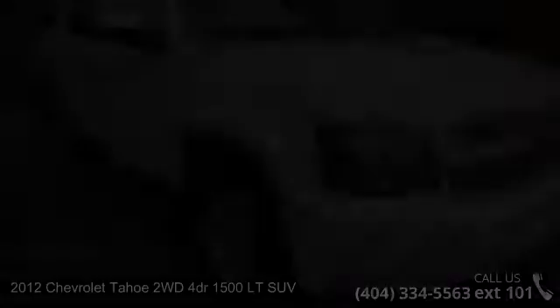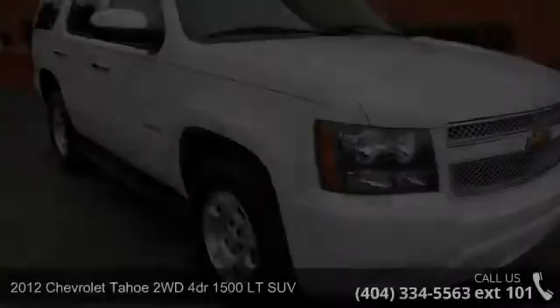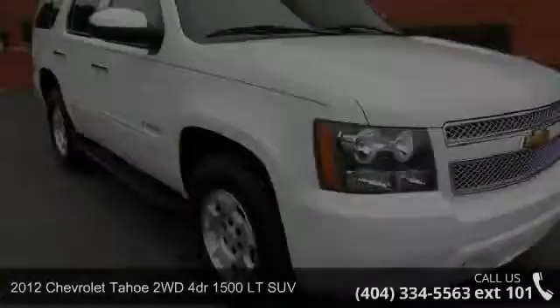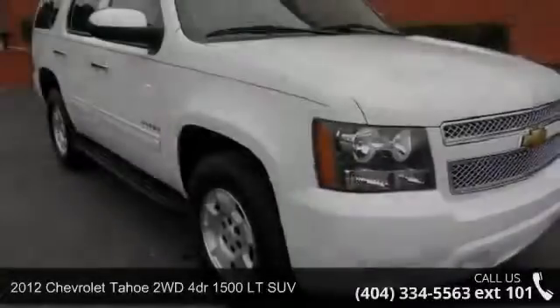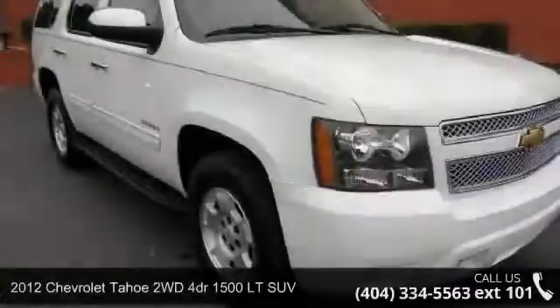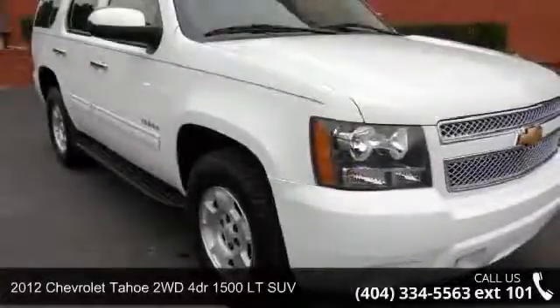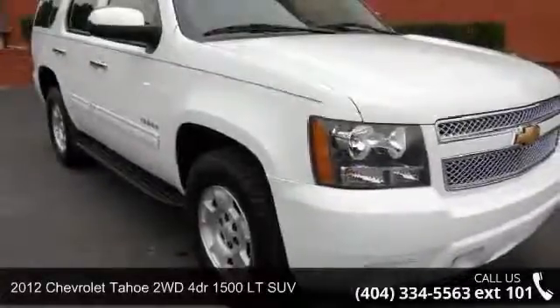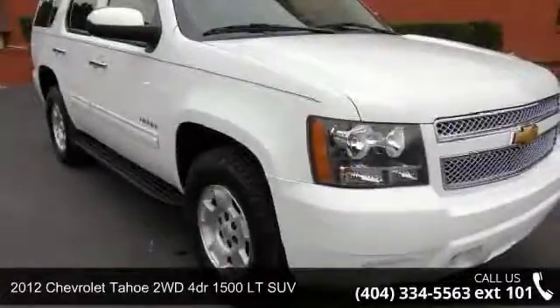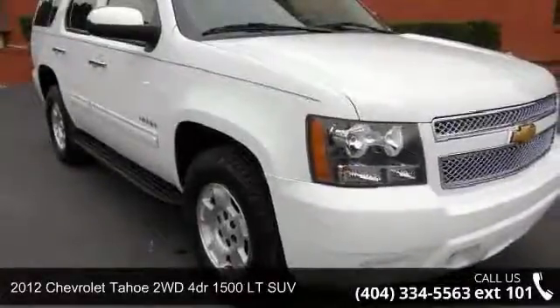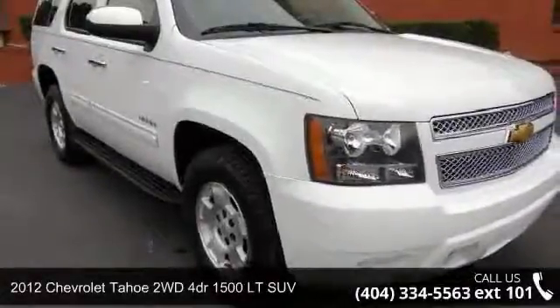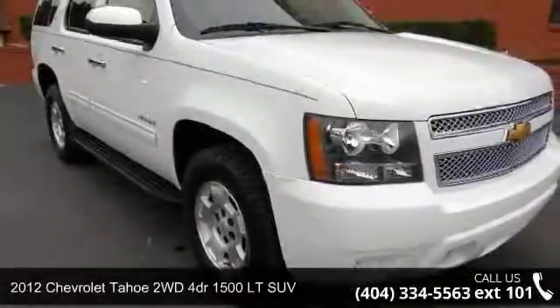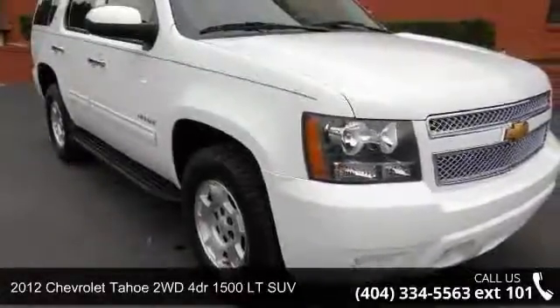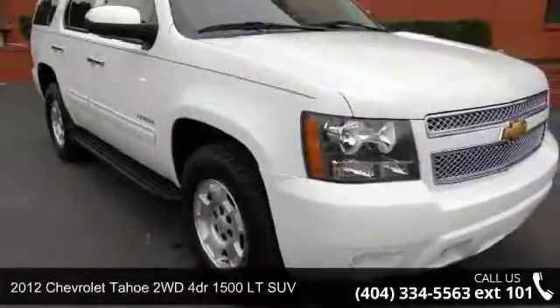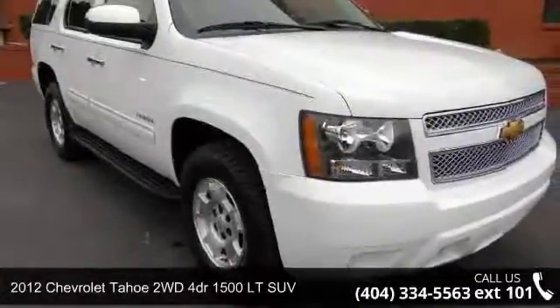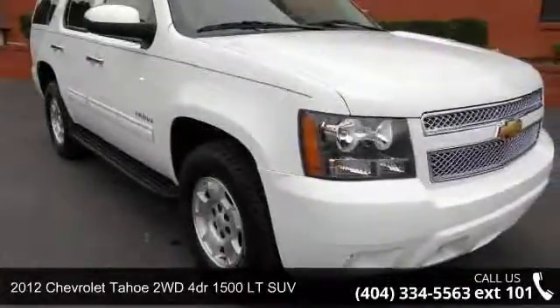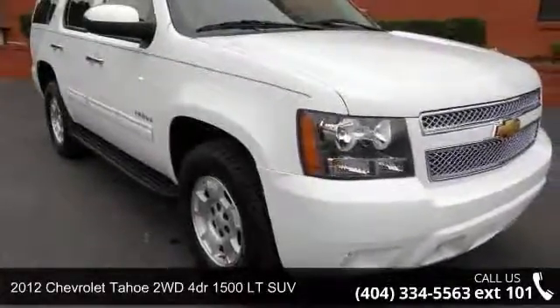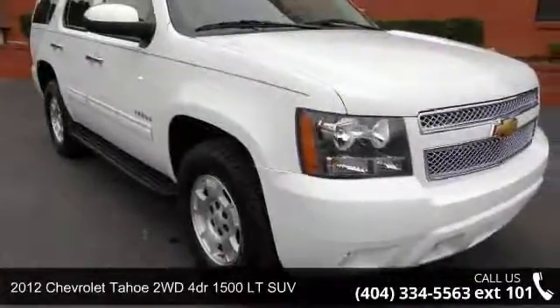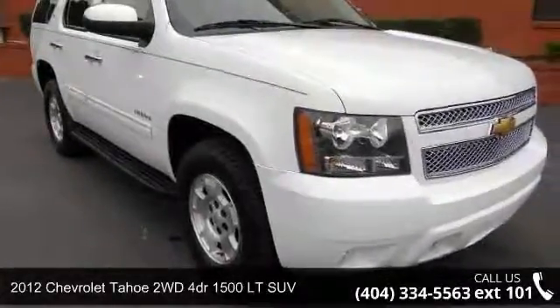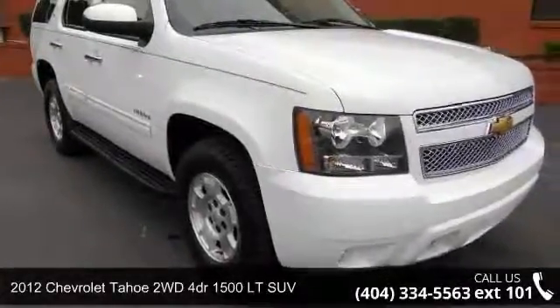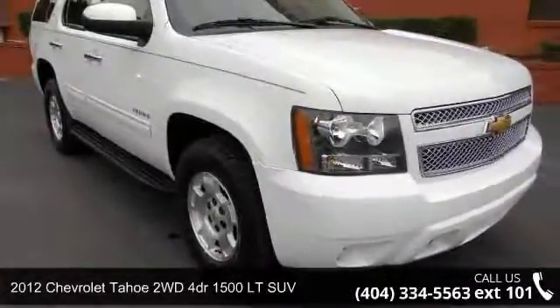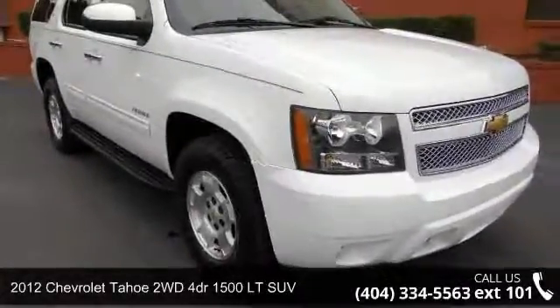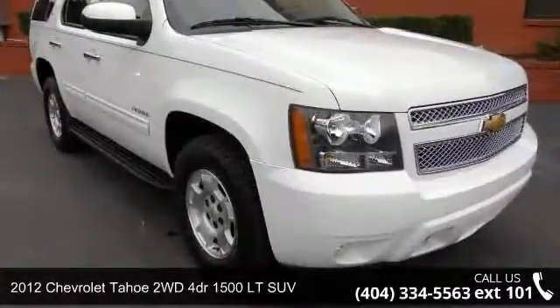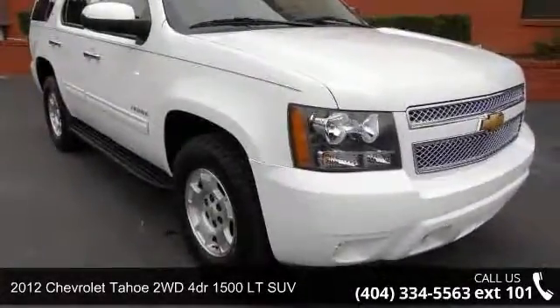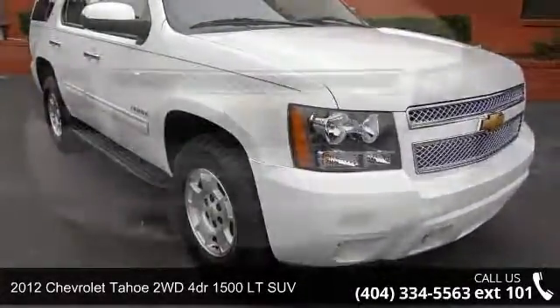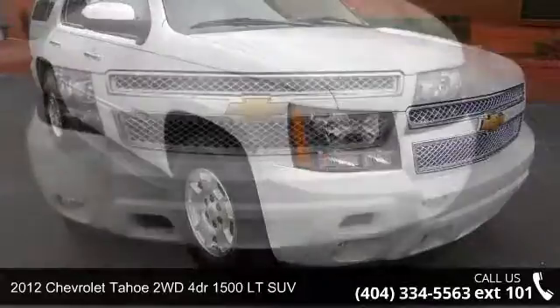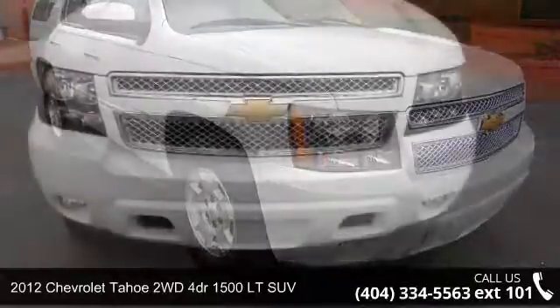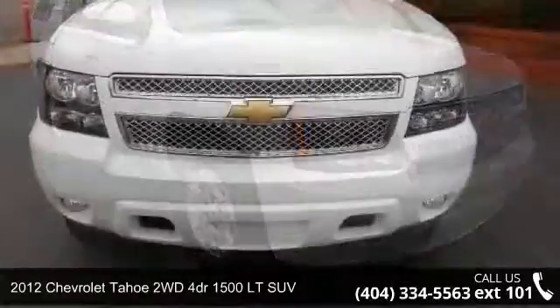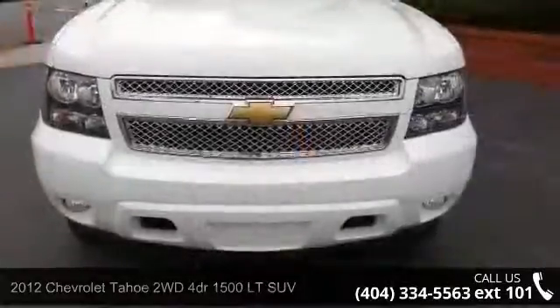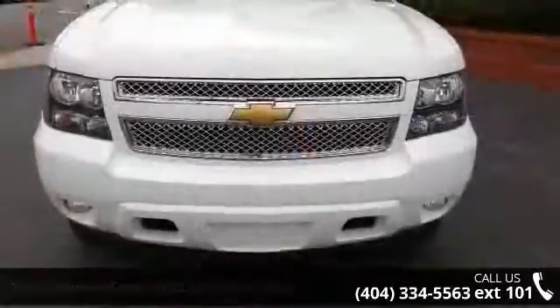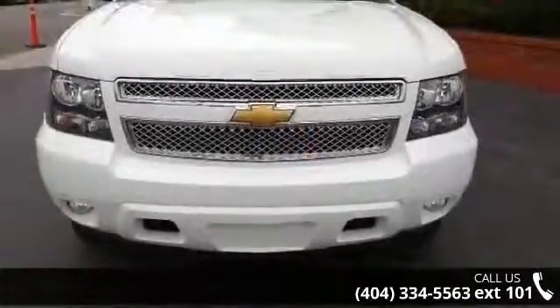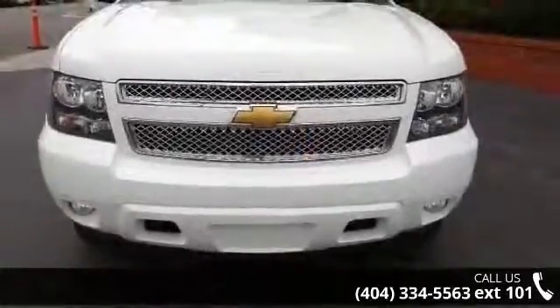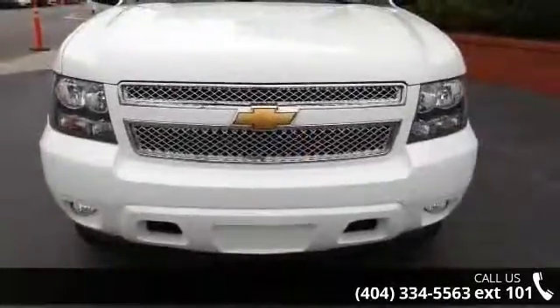Check out this 2012 Chevrolet Tahoe. If you are looking for a first-rate auto, this one could be yours today.